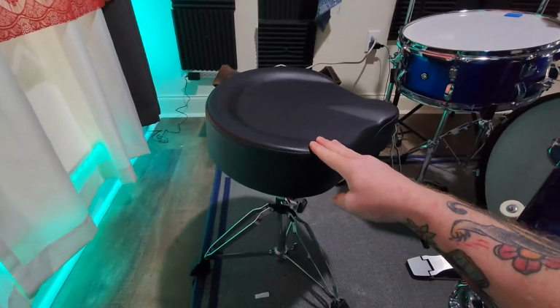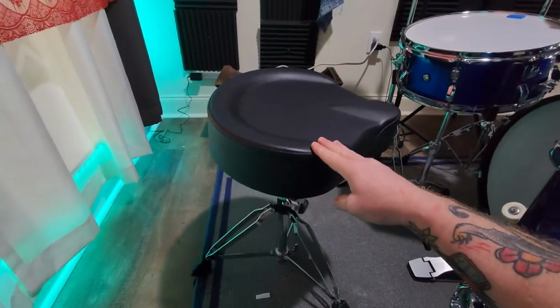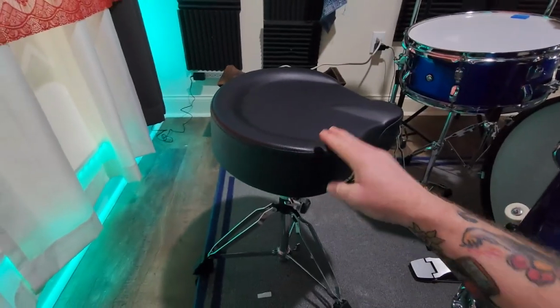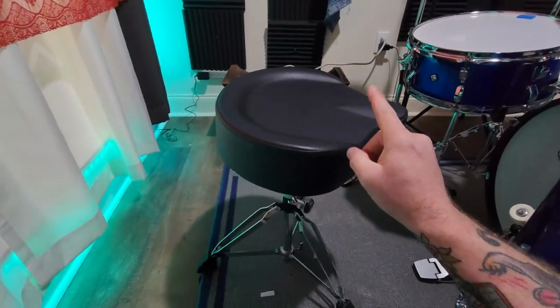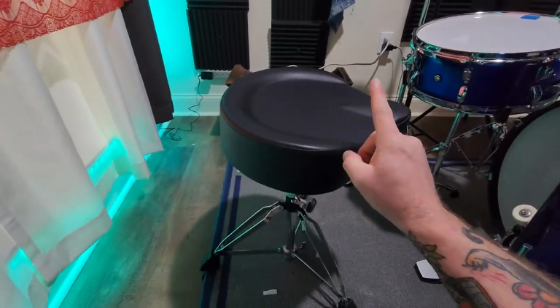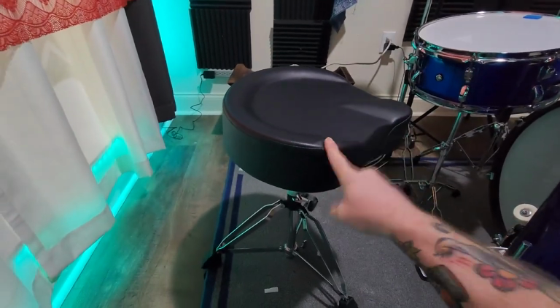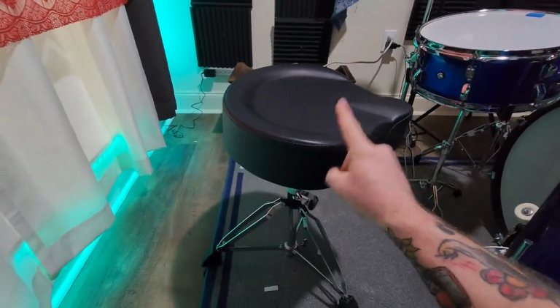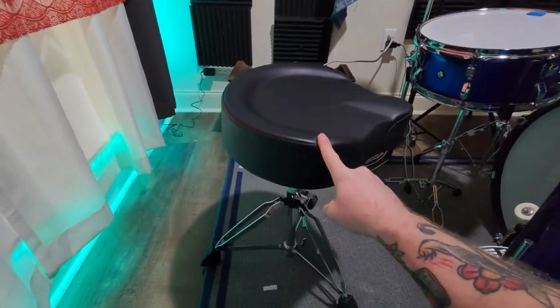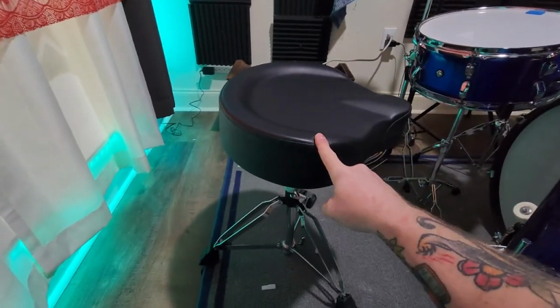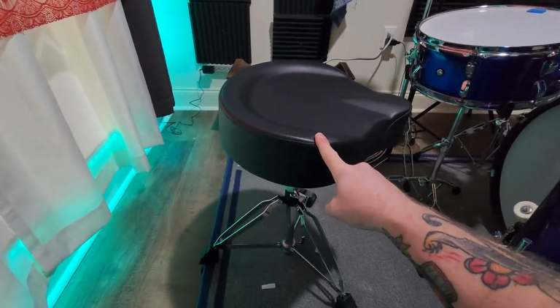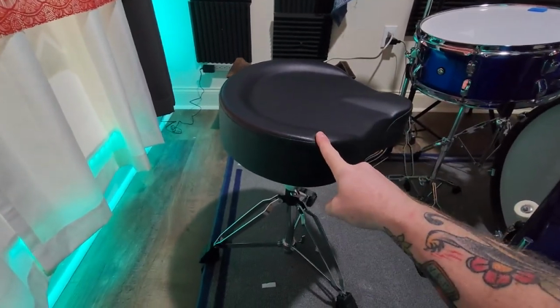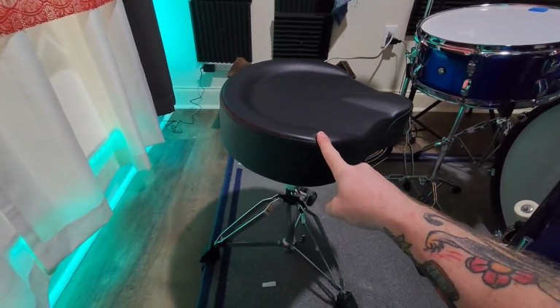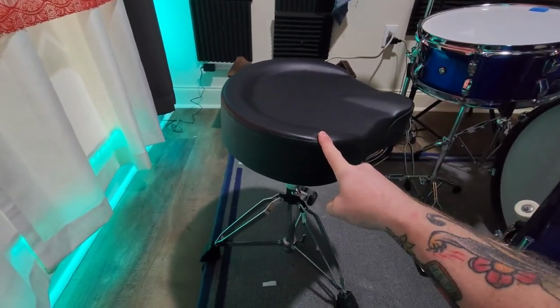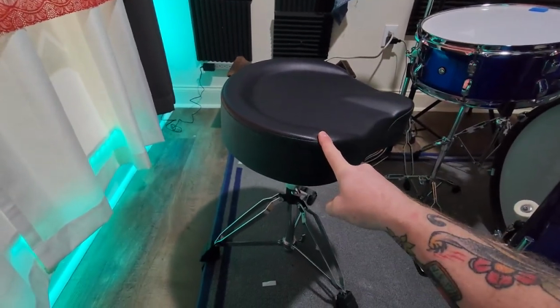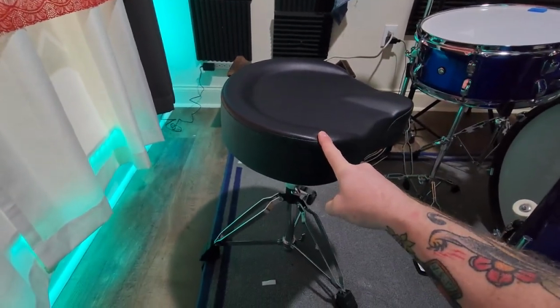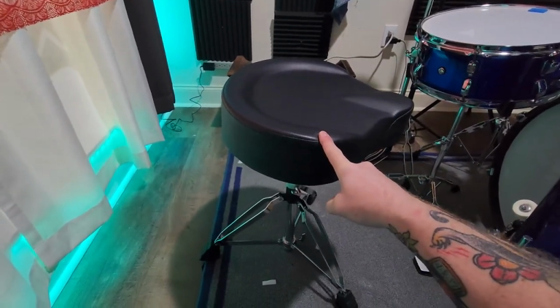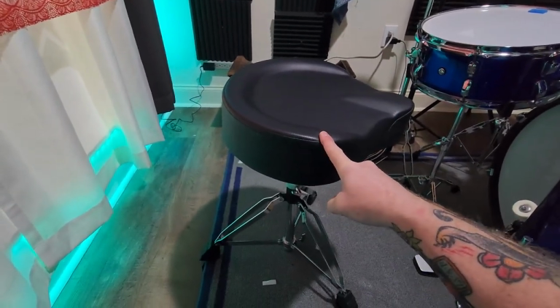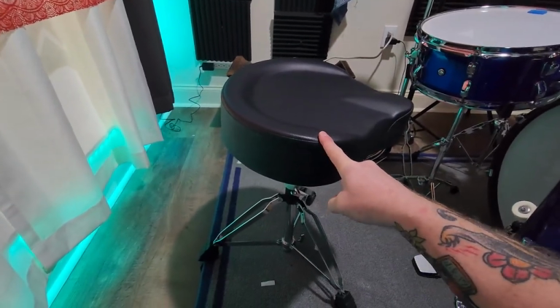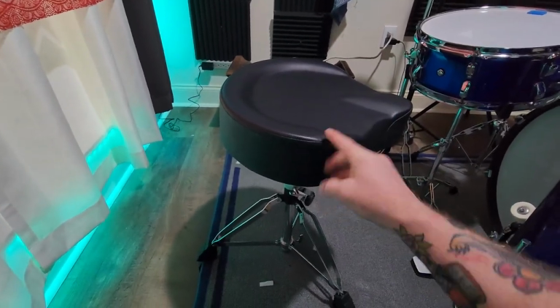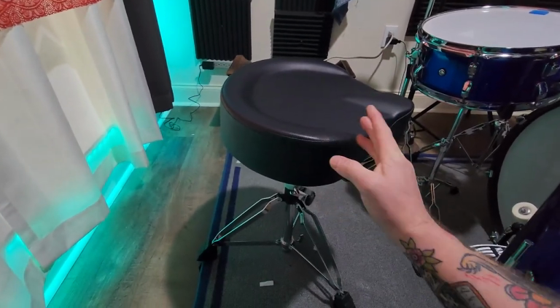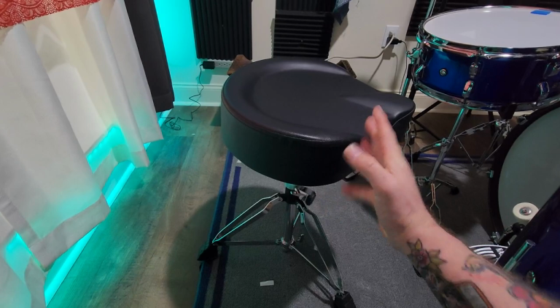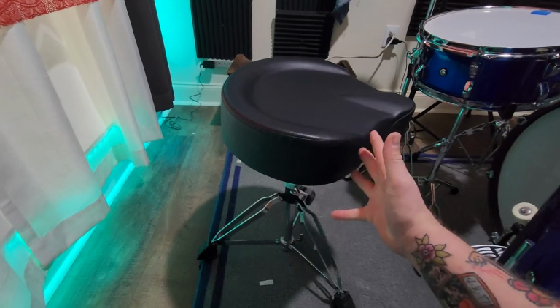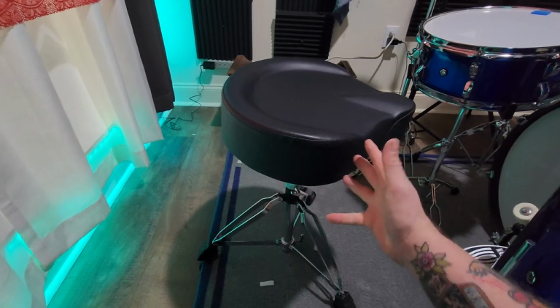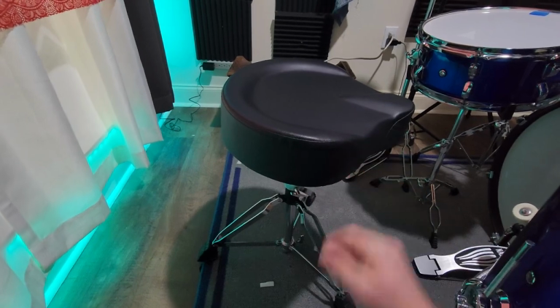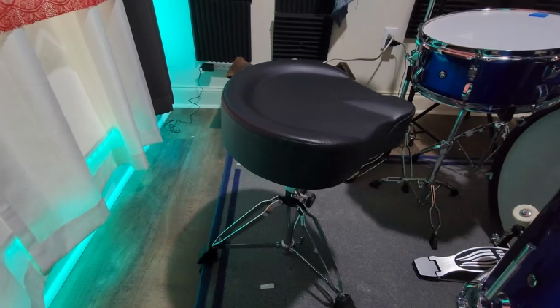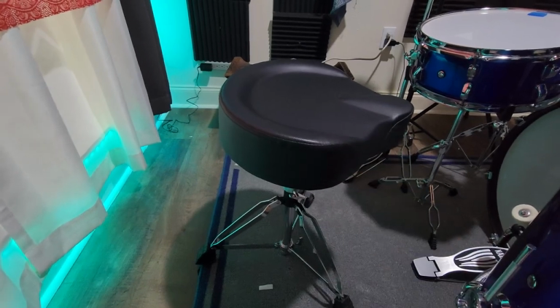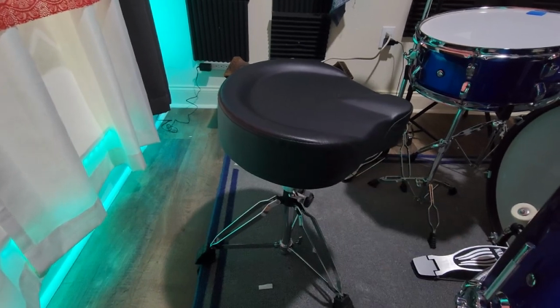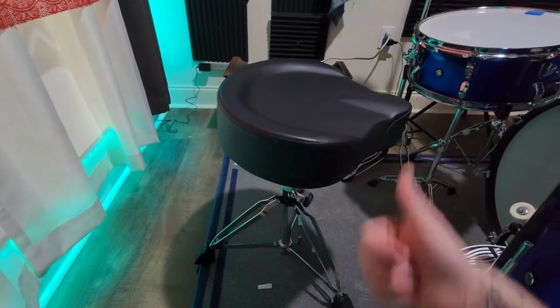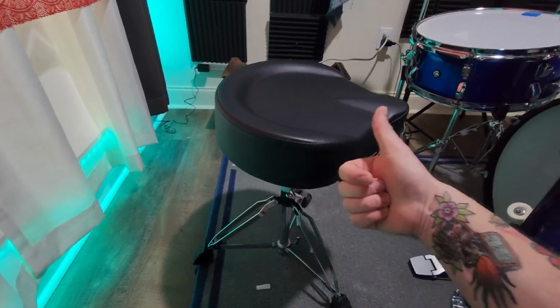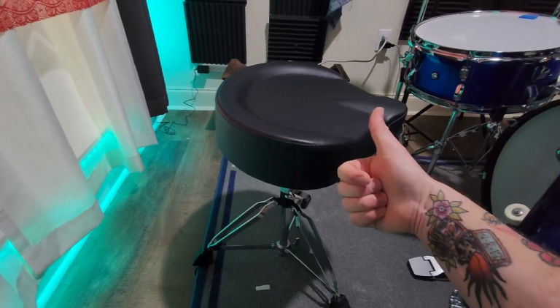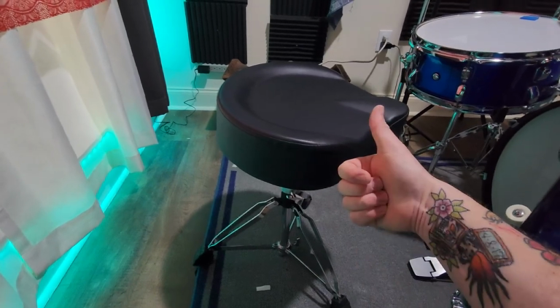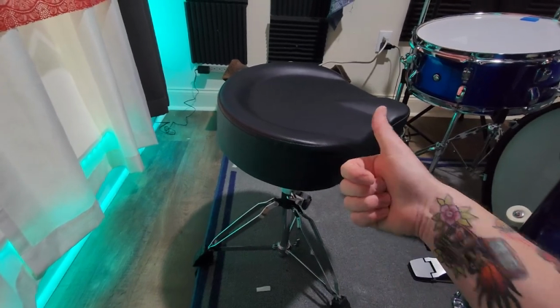Overall, this is a very nice piece of kit, and she has enjoyed using it. Thumbs up.